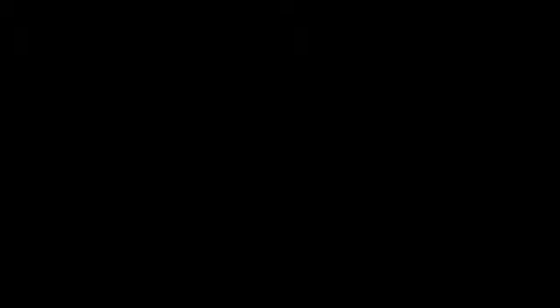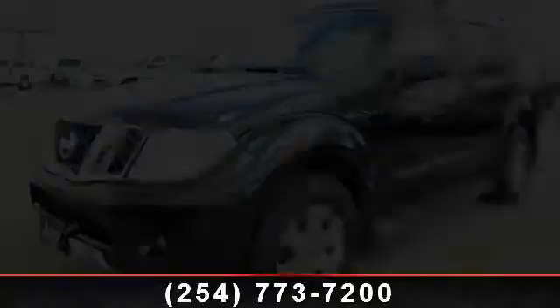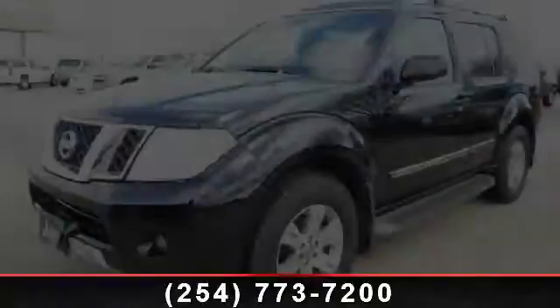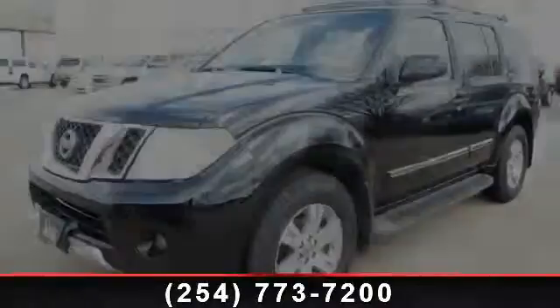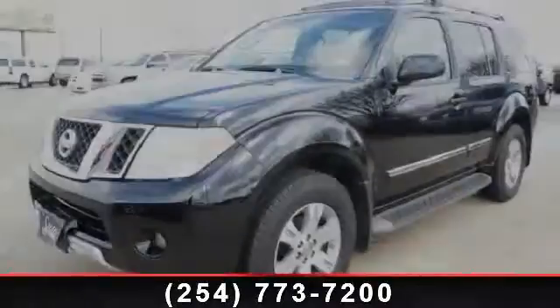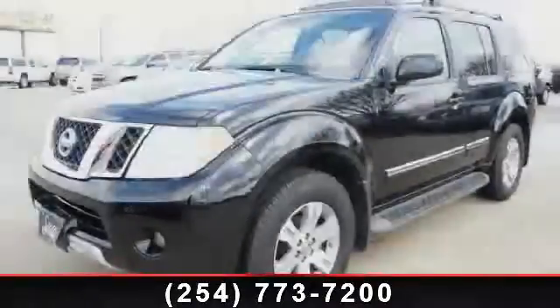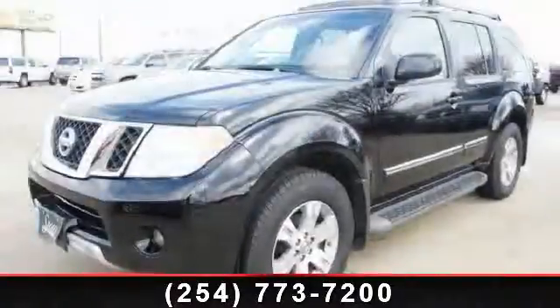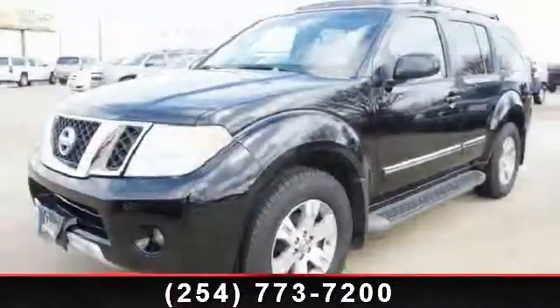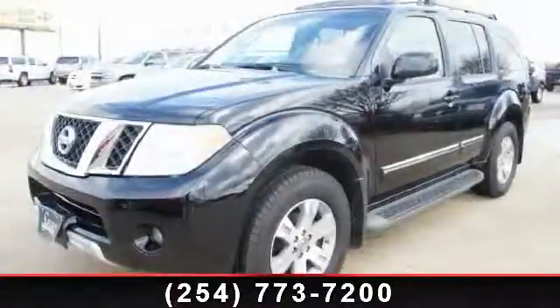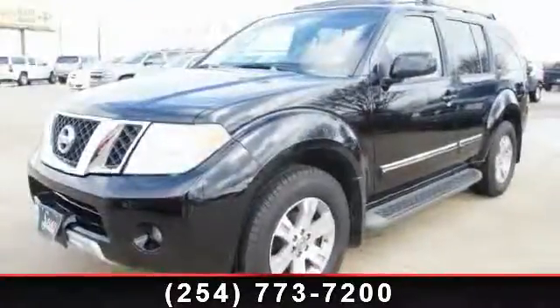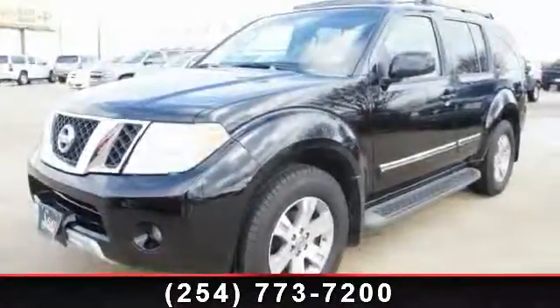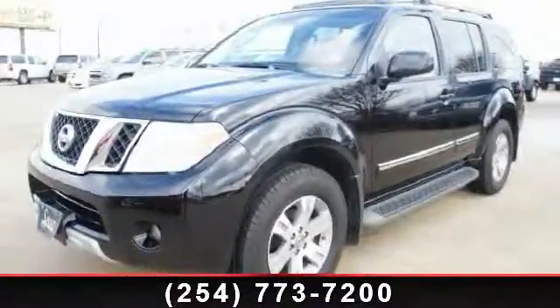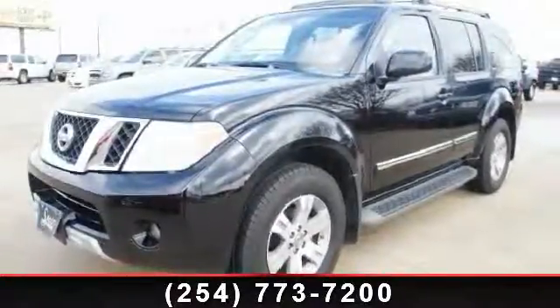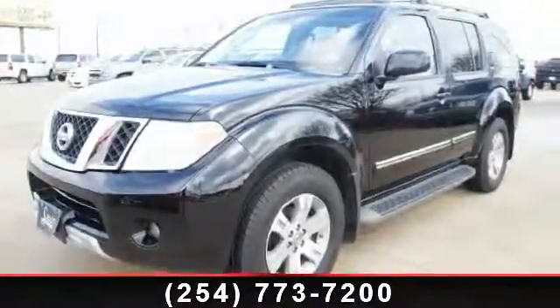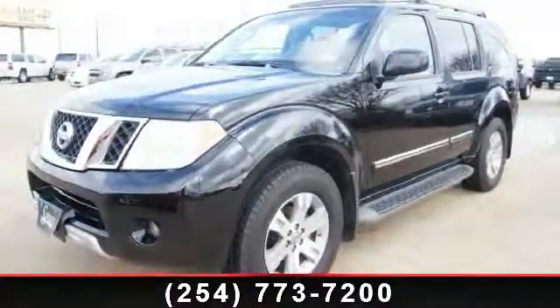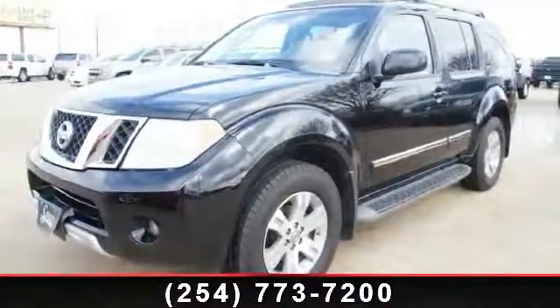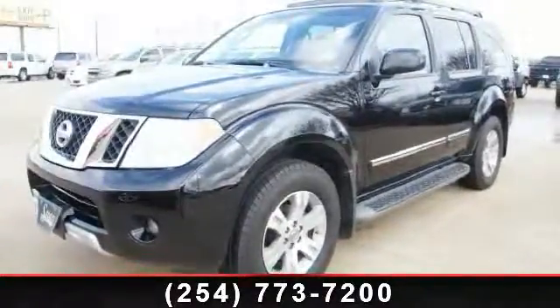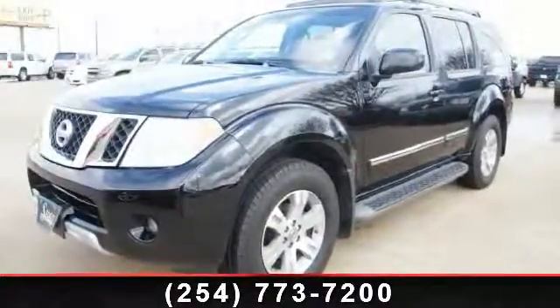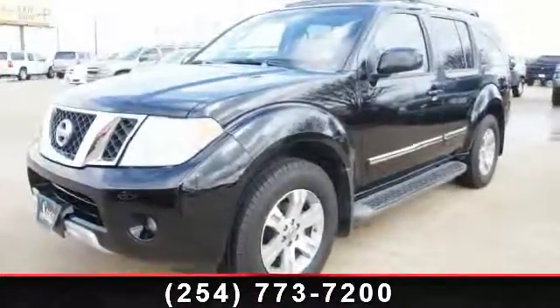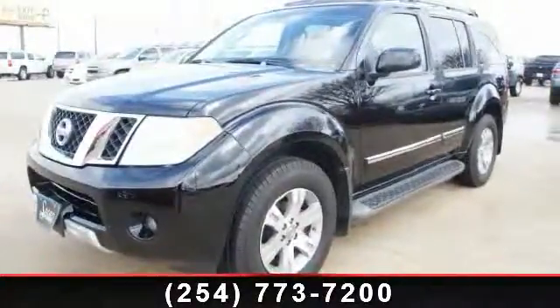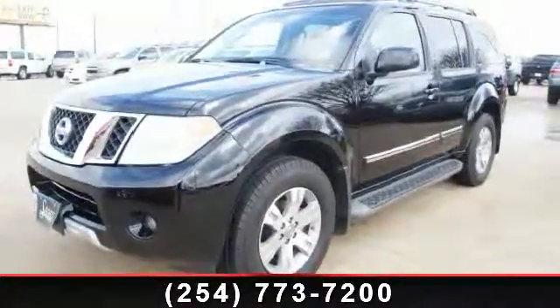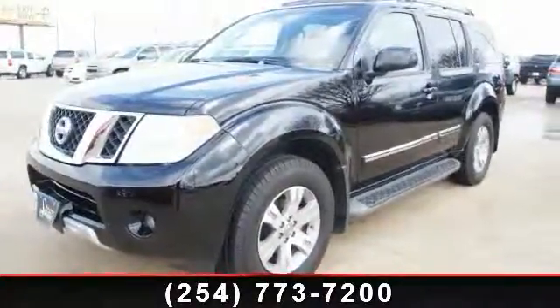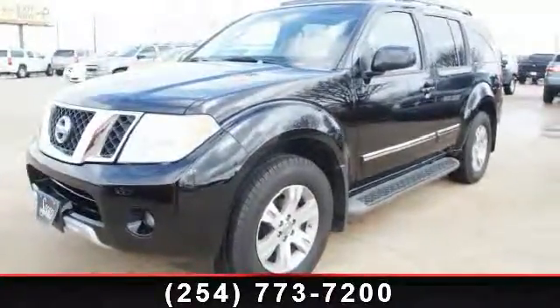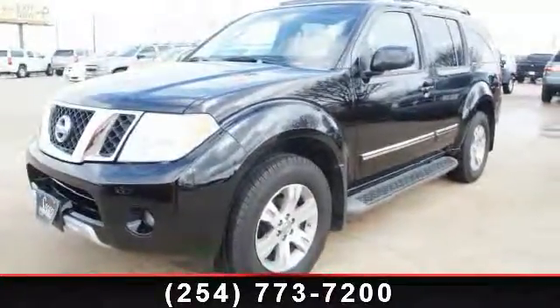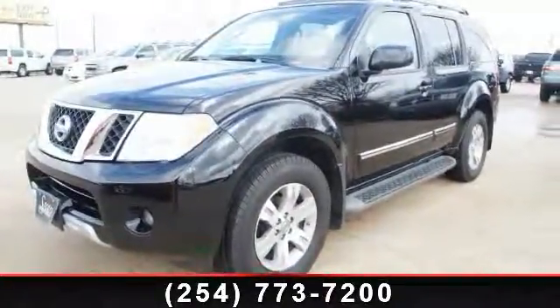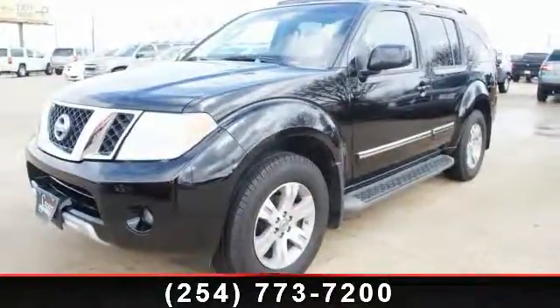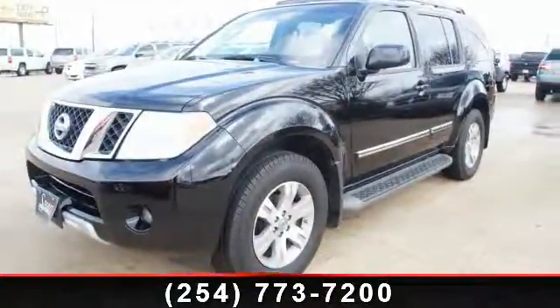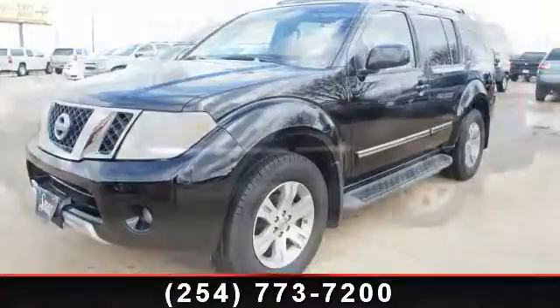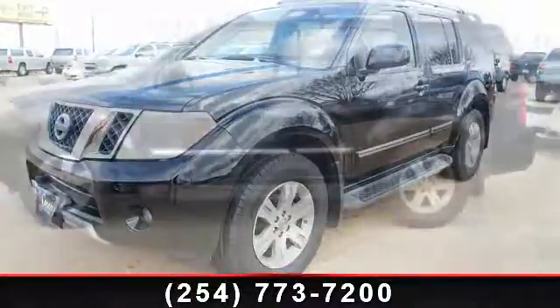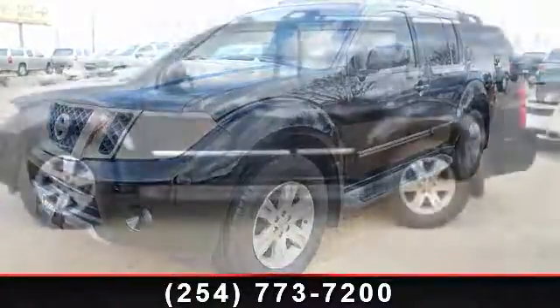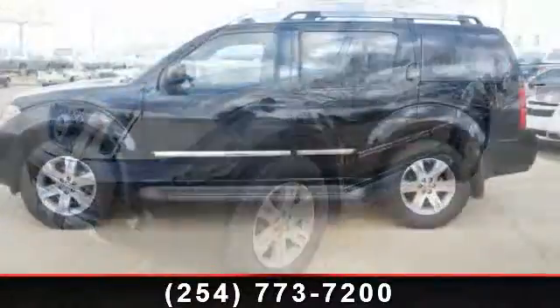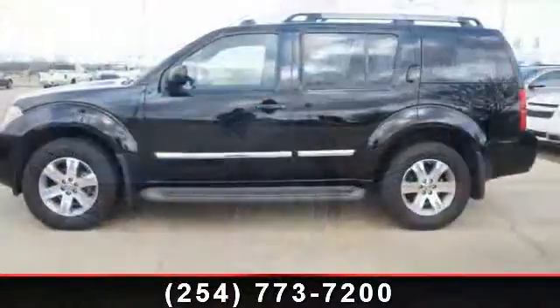Presenting the 2008 Nissan Pathfinder LE. This may be the set of wheels you've been looking for.